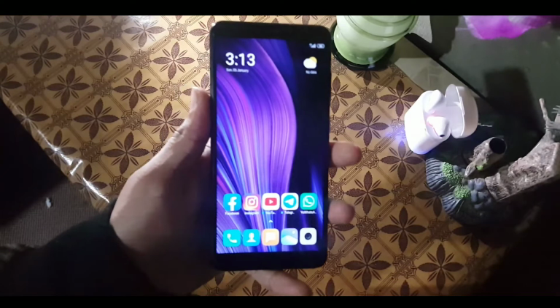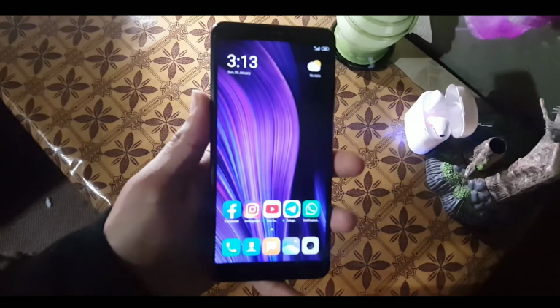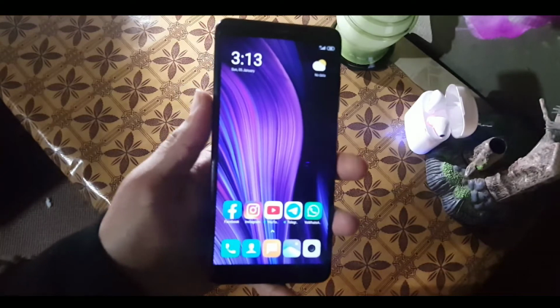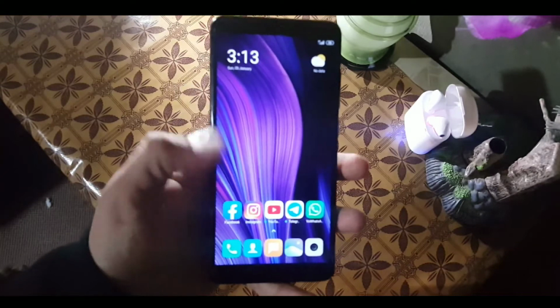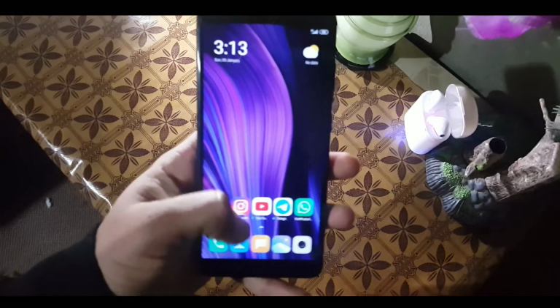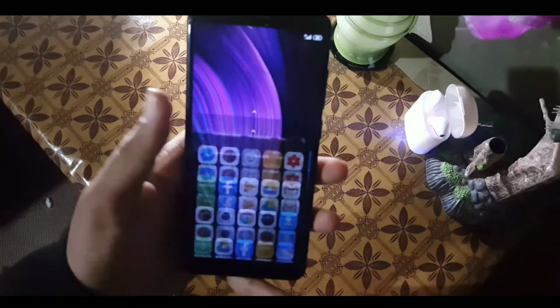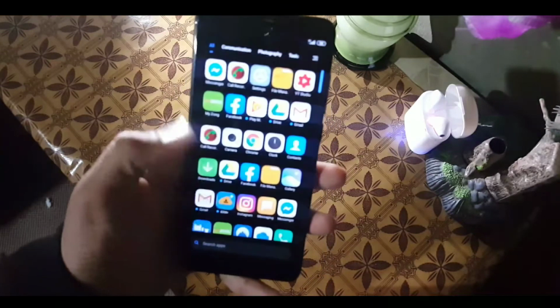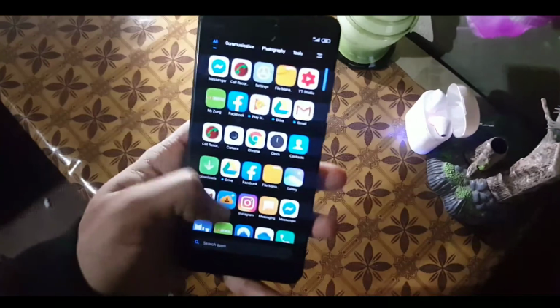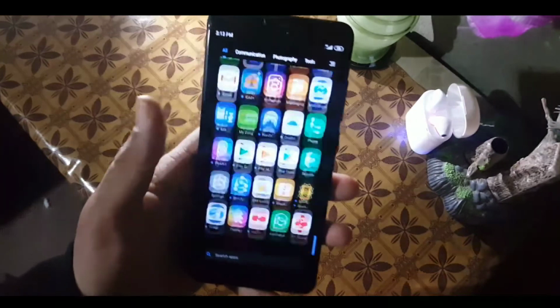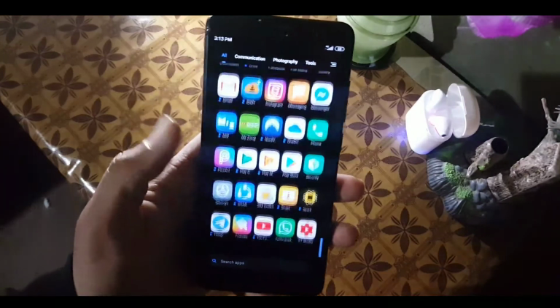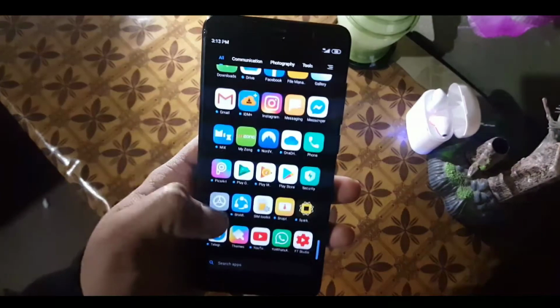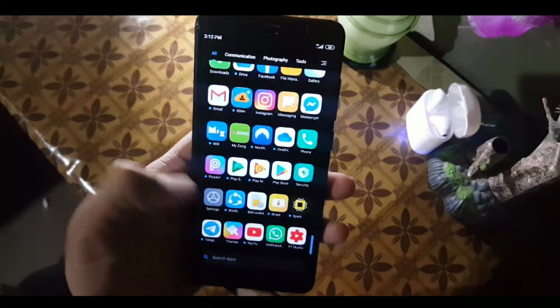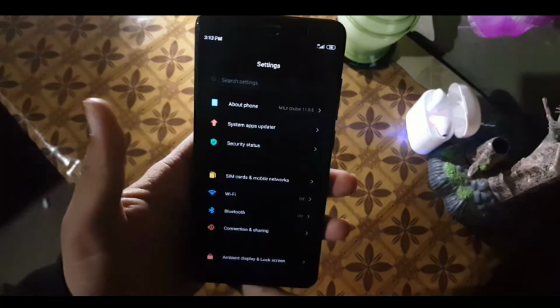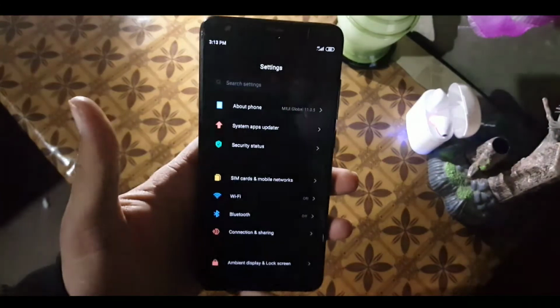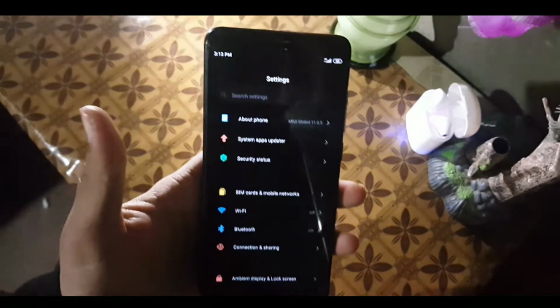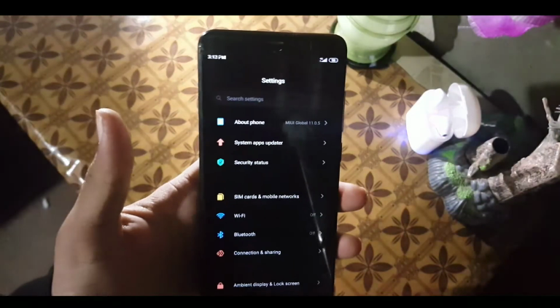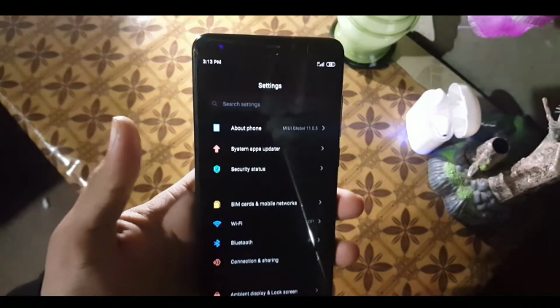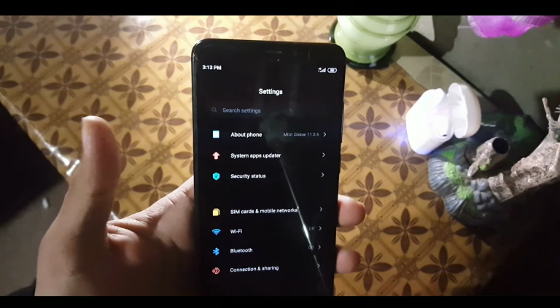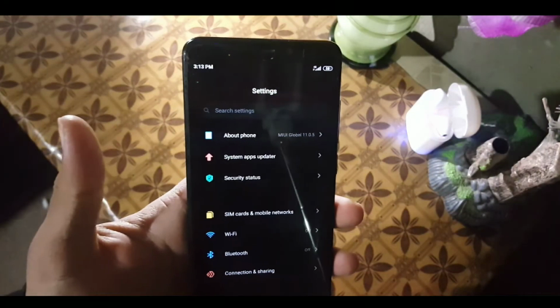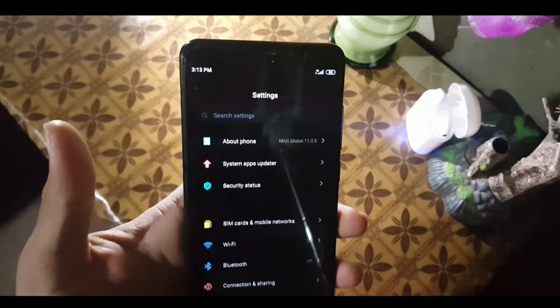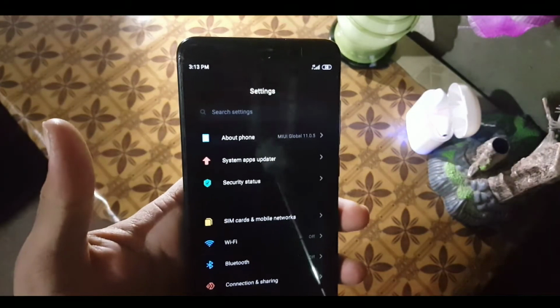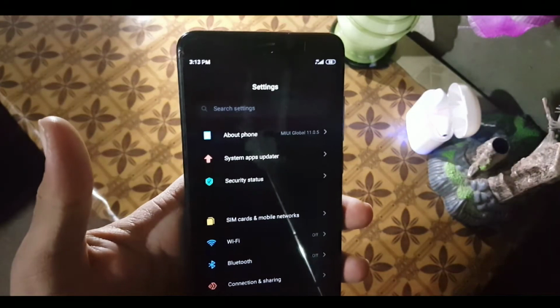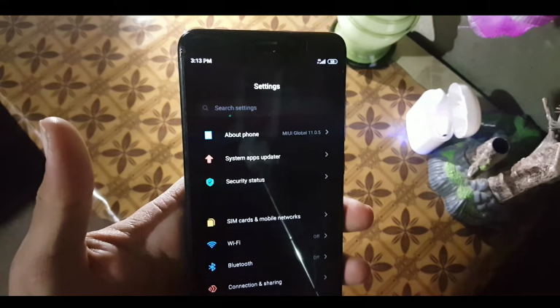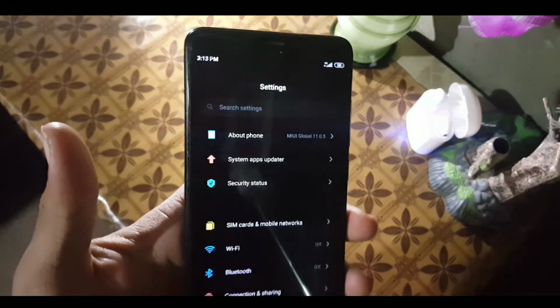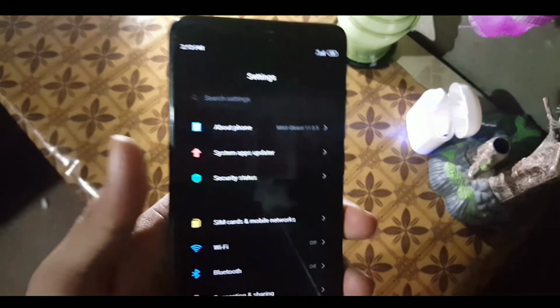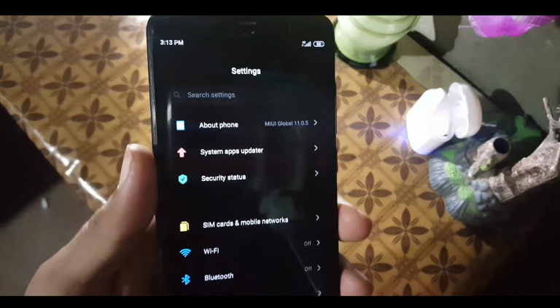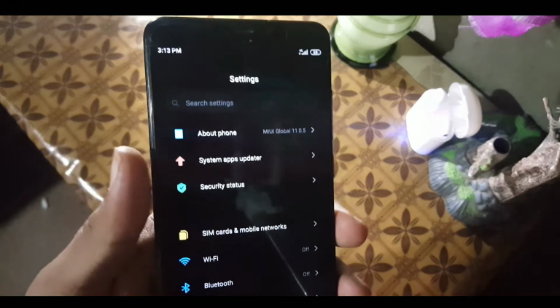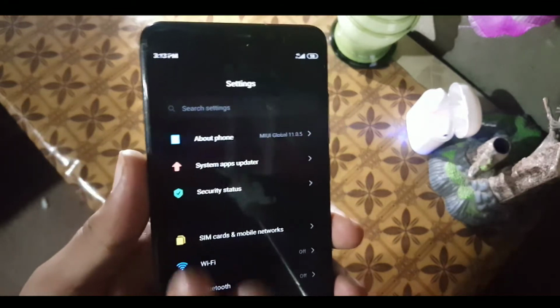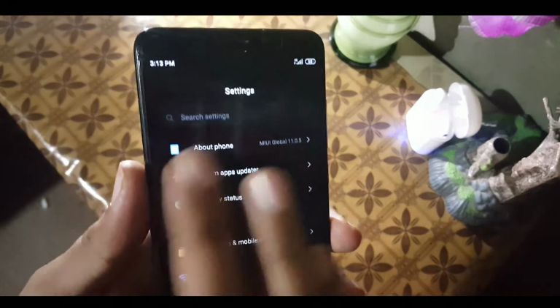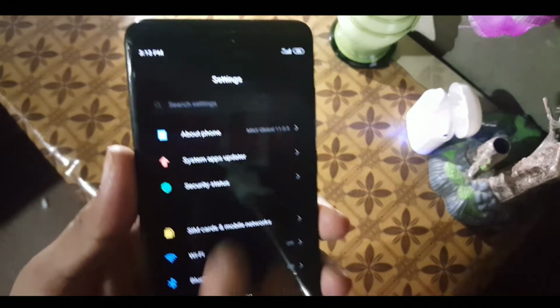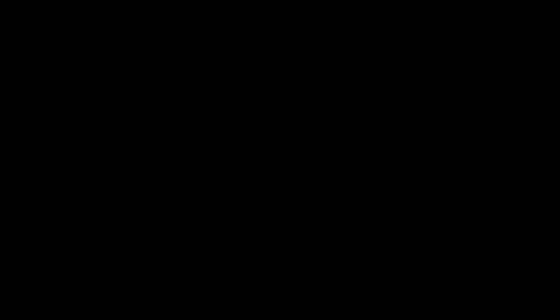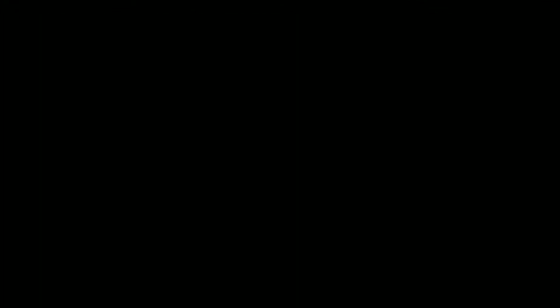In the quick settings we have some shortcuts, and the dark UI of MIUI 11 is also pretty much perfect — it looks really cool. Now let's dig into the settings.